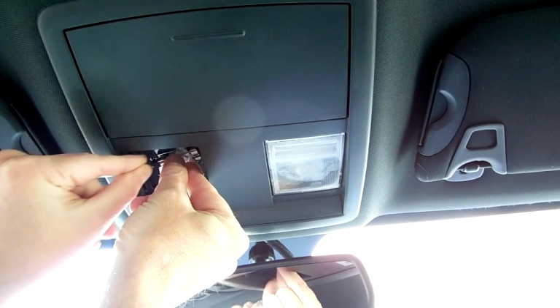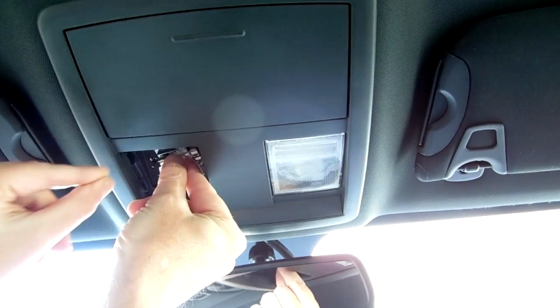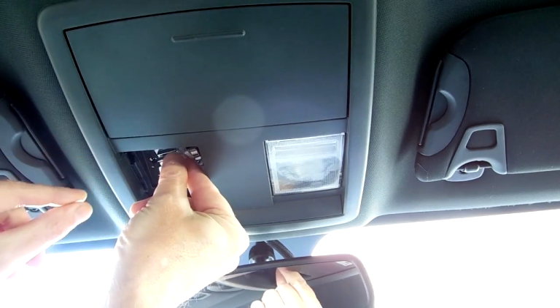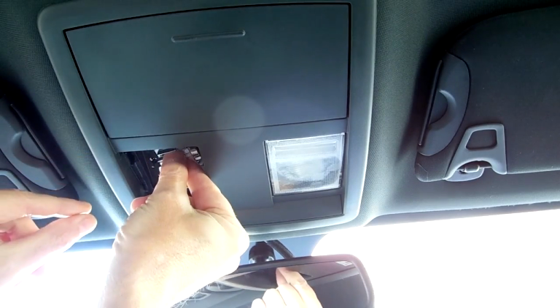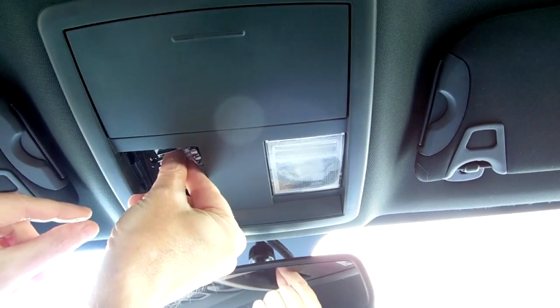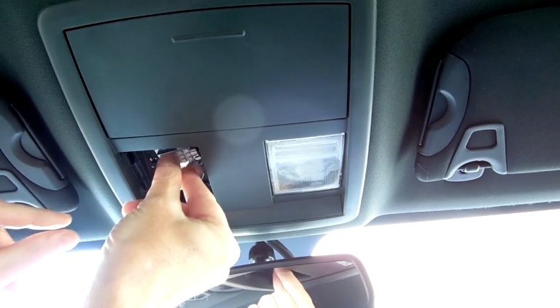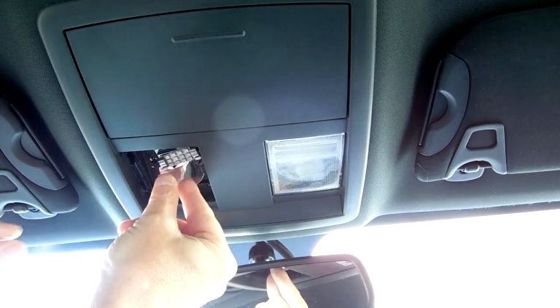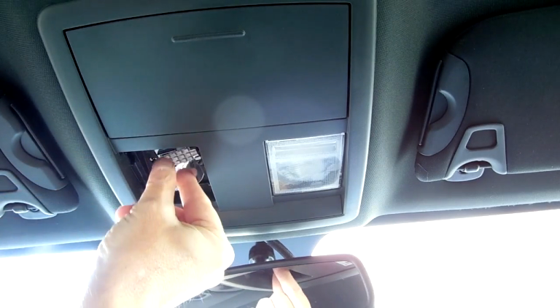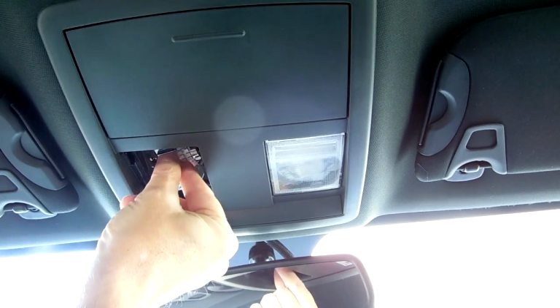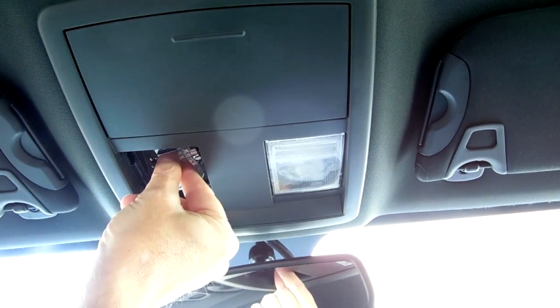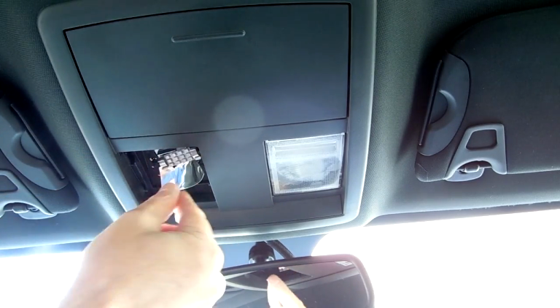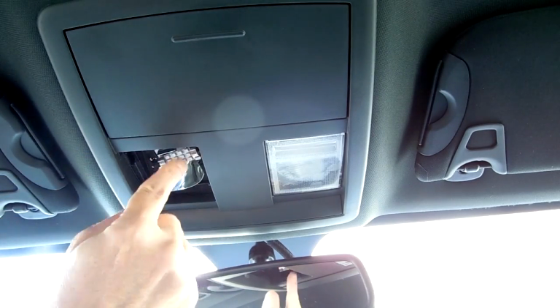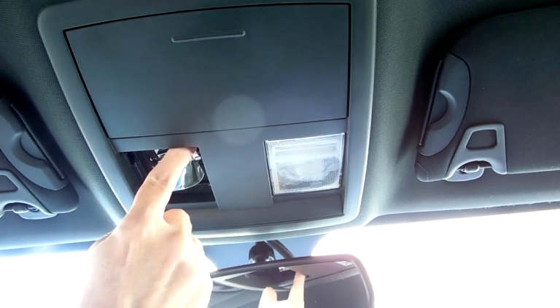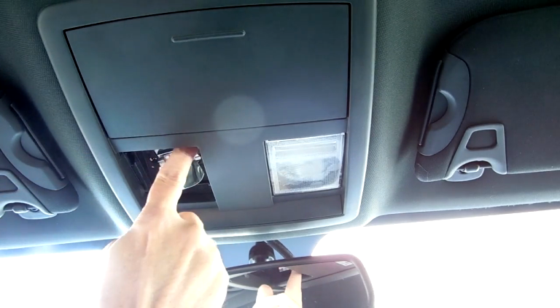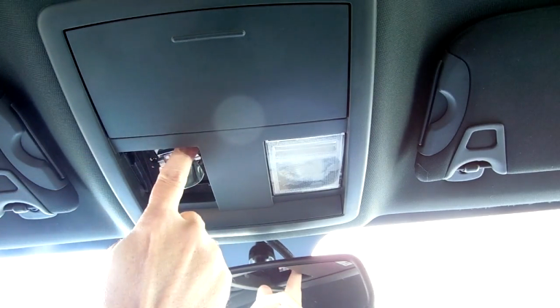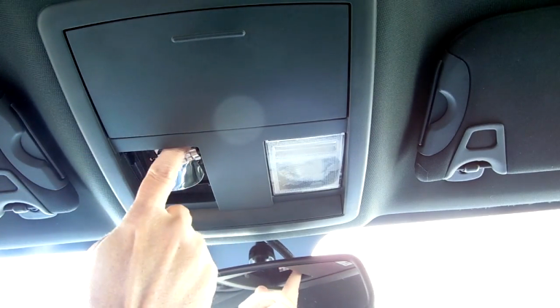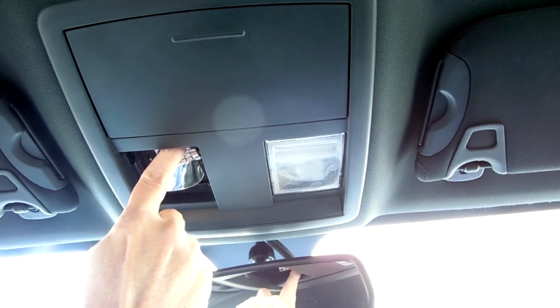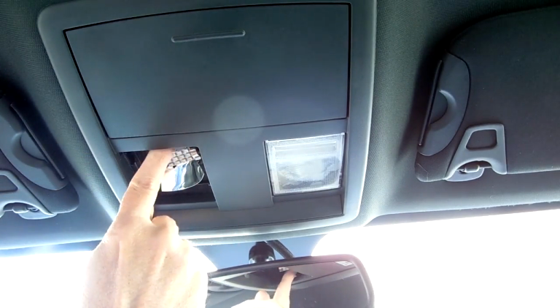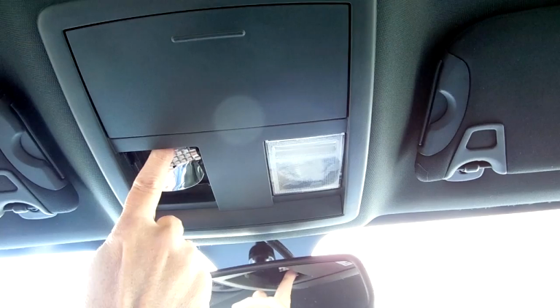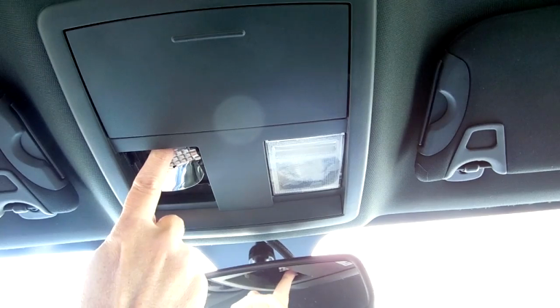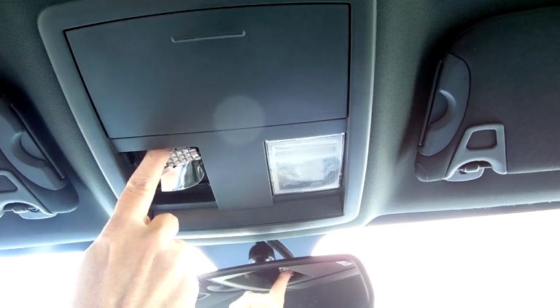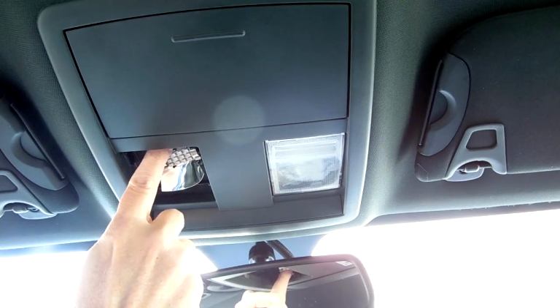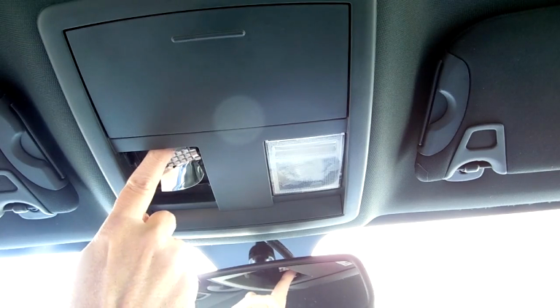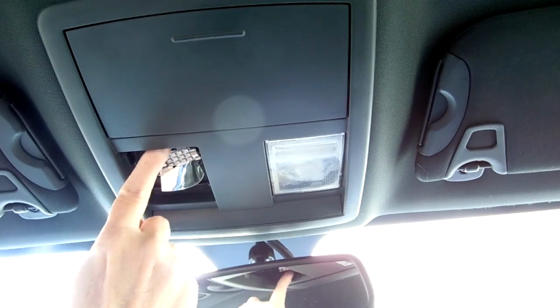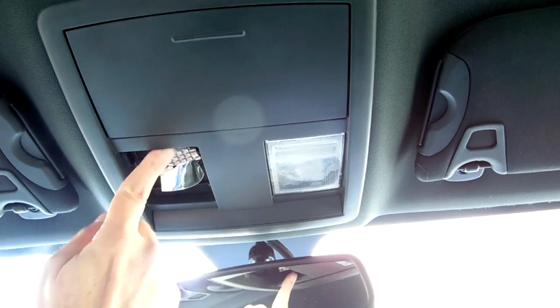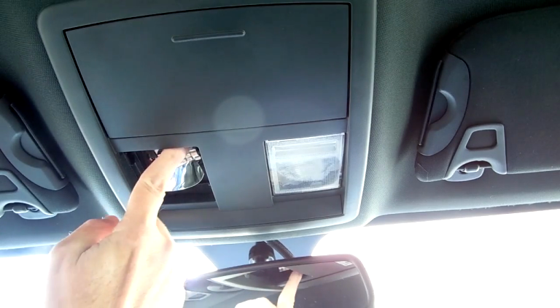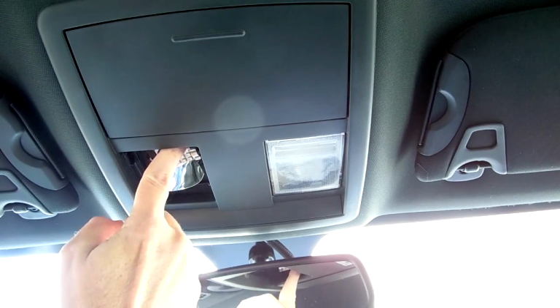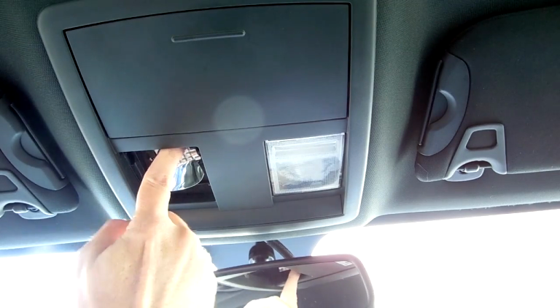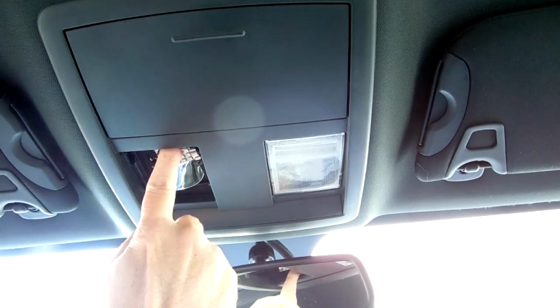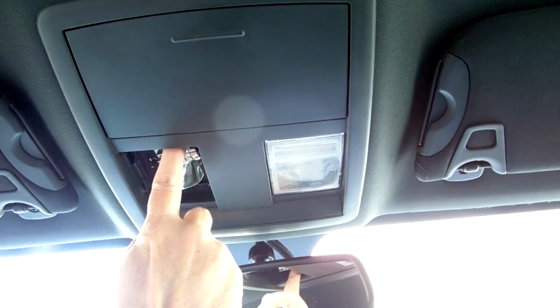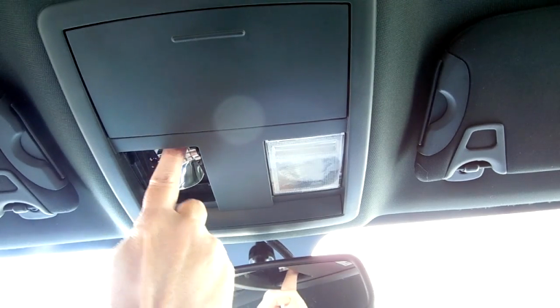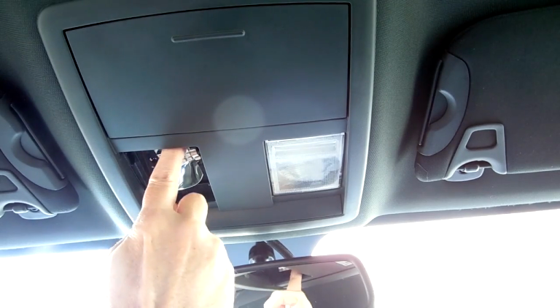LED lights are polarized, so if they don't light up, just remove them, flip them around, and put them back in.